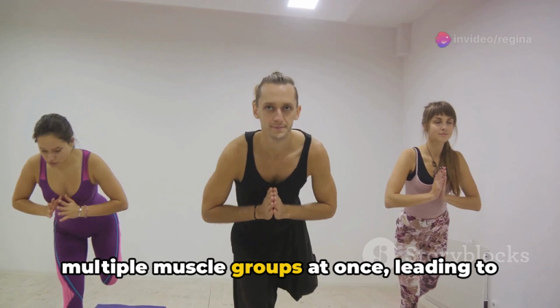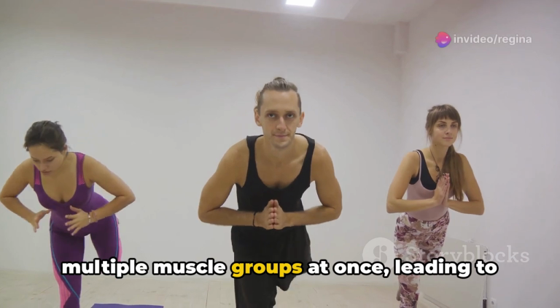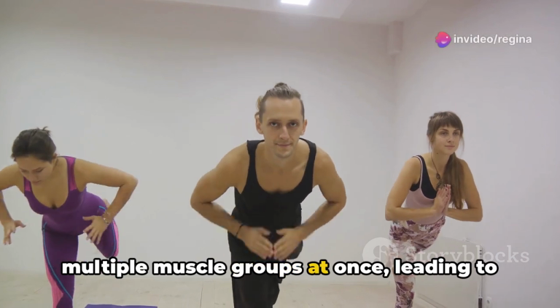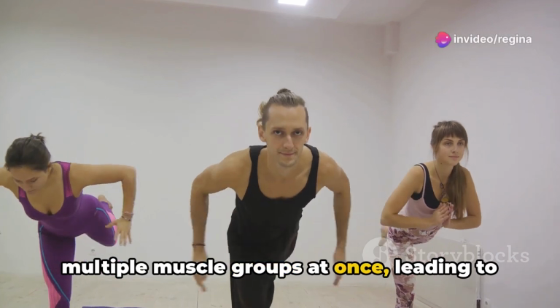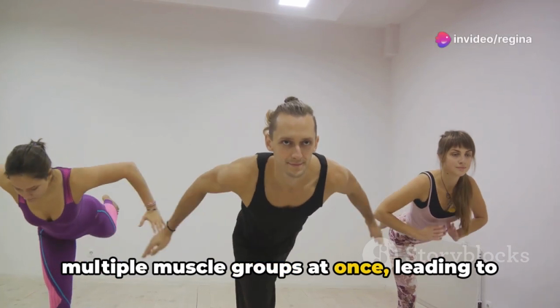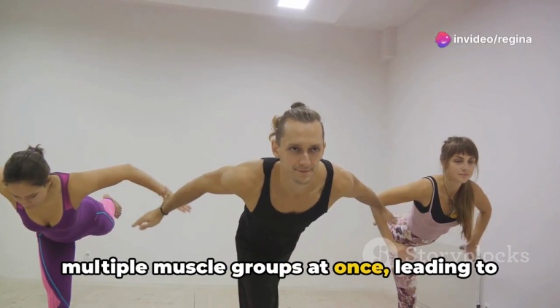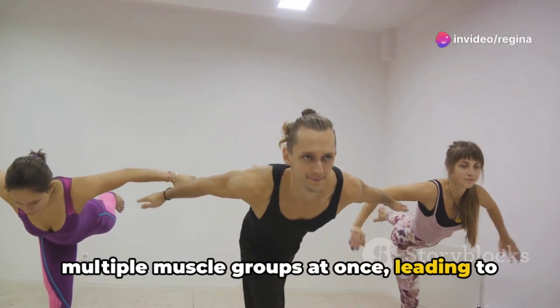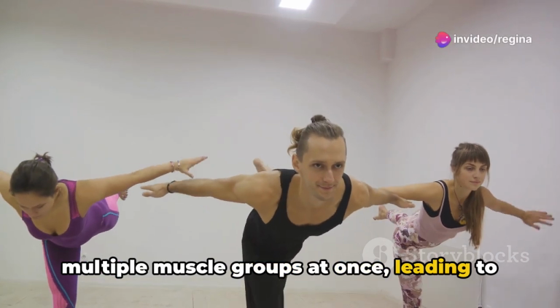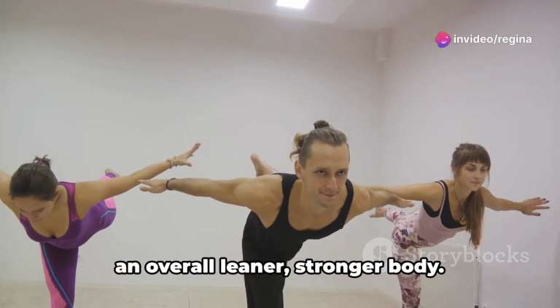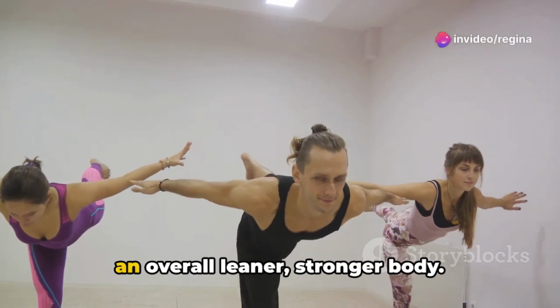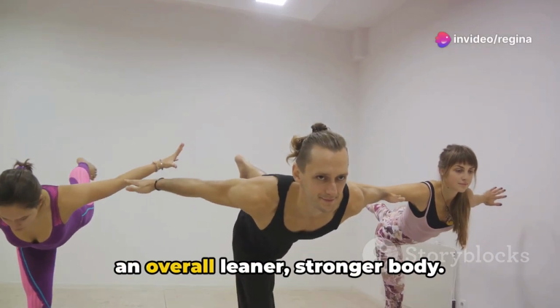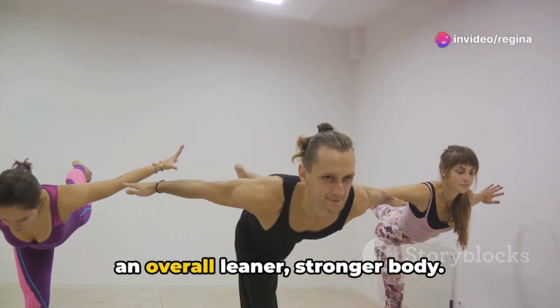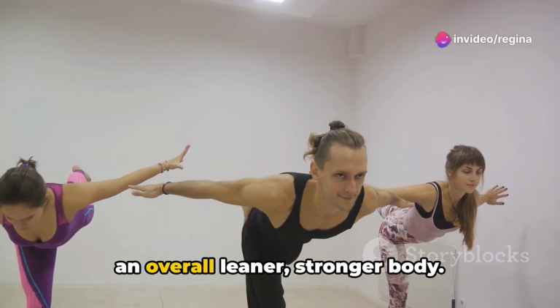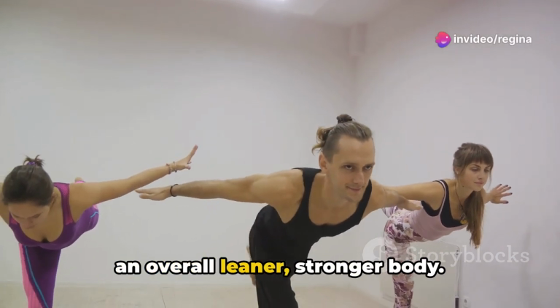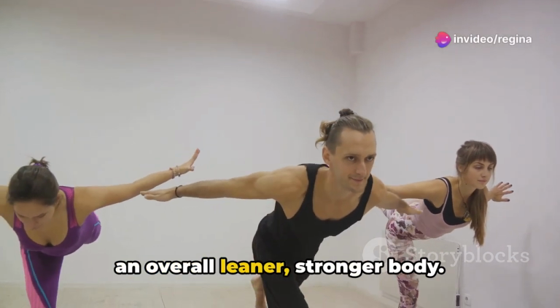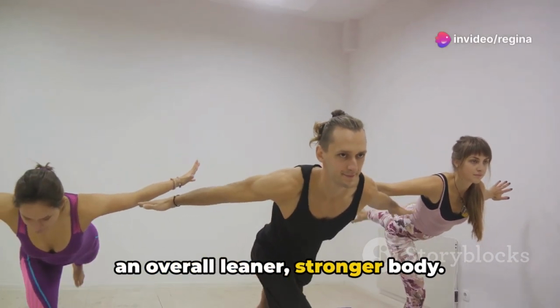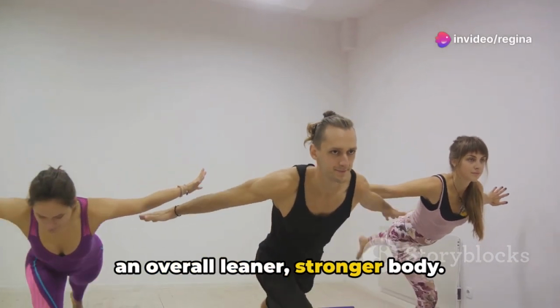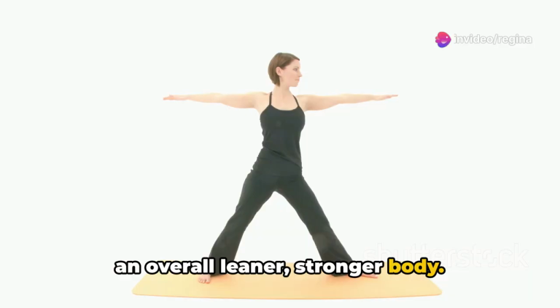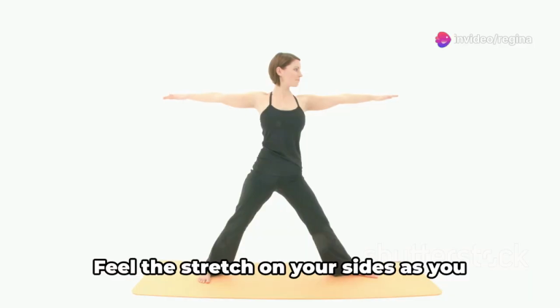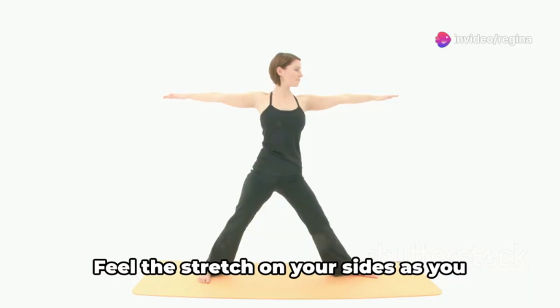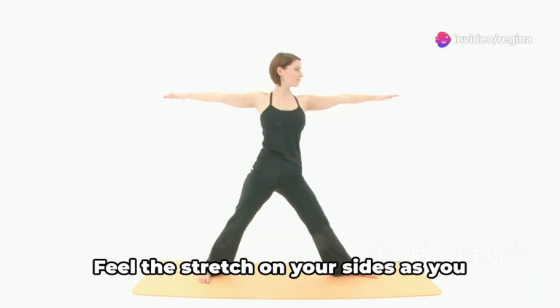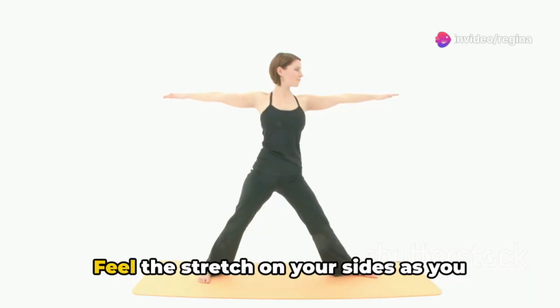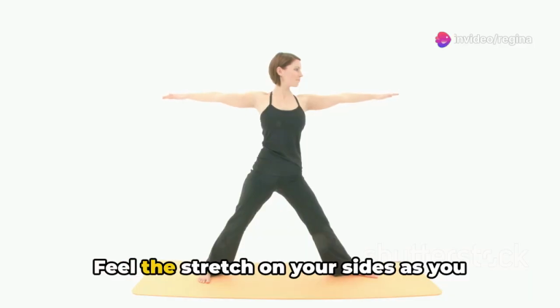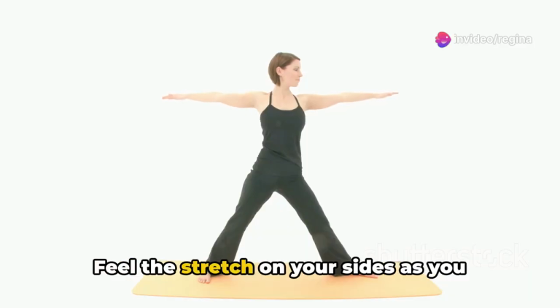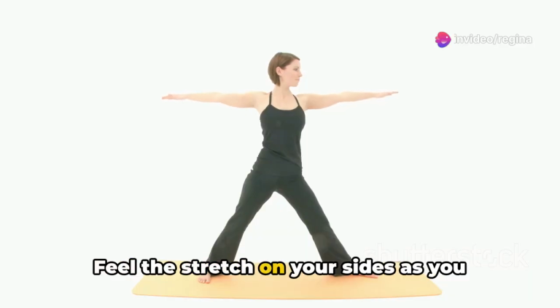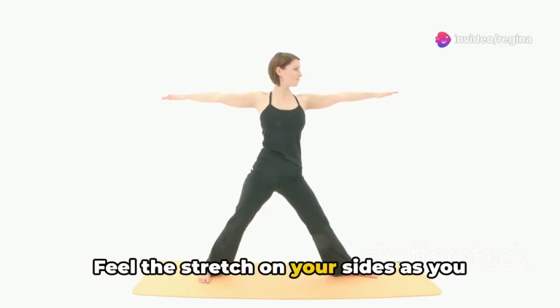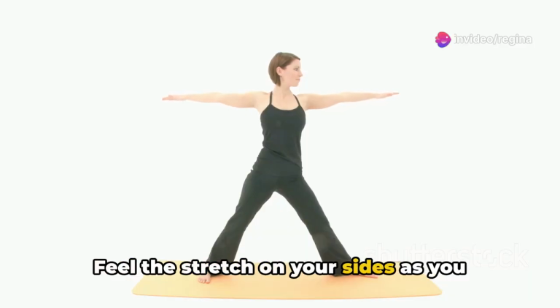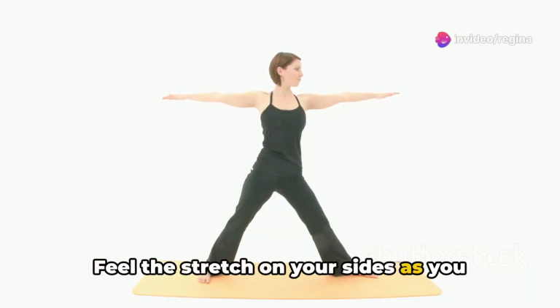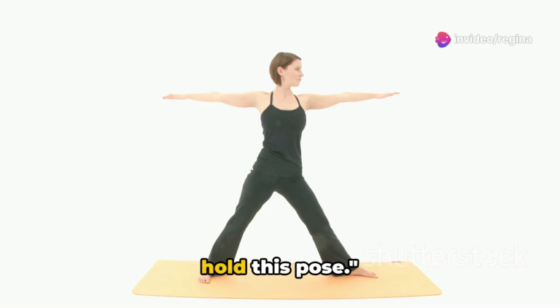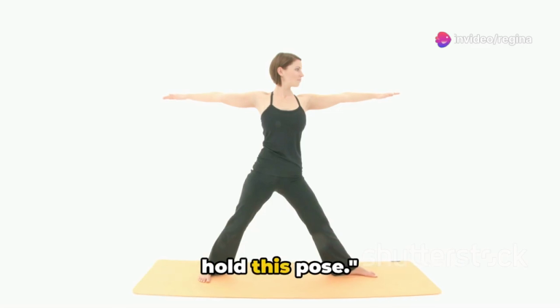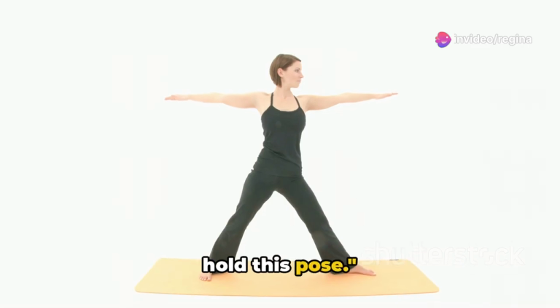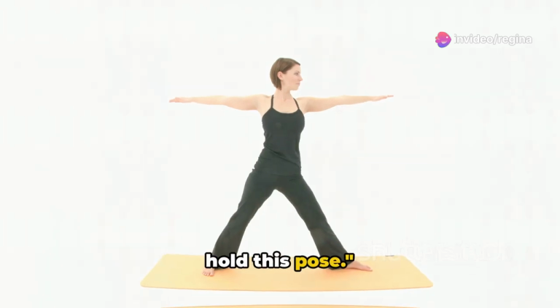Regularly practicing Trikonasana can aid in burning stubborn belly fat. This pose is a fantastic way to target multiple muscle groups at once, leading to an overall leaner, stronger body. Feel the stretch on your sides as you hold this pose.